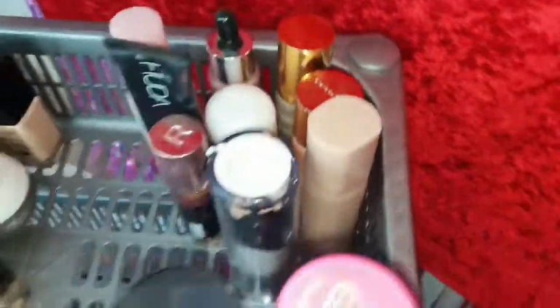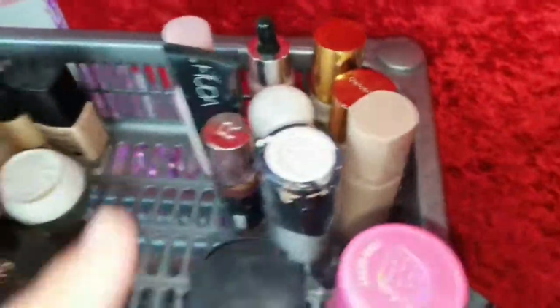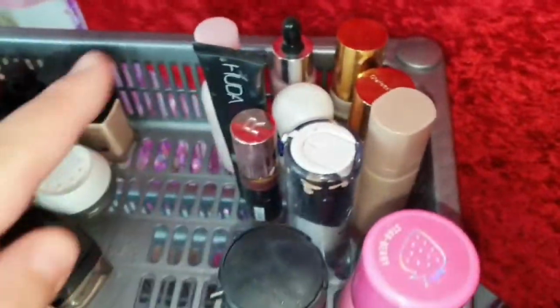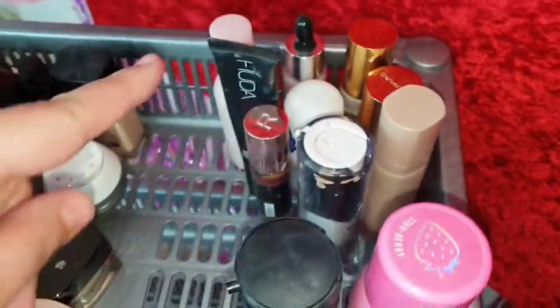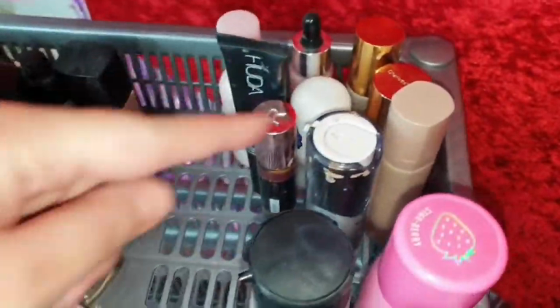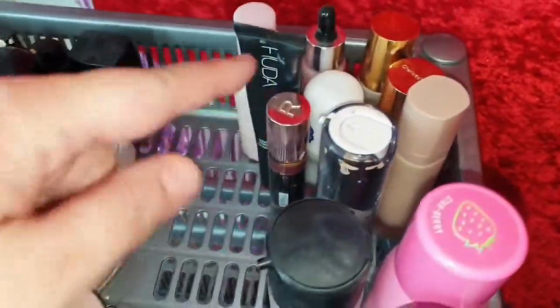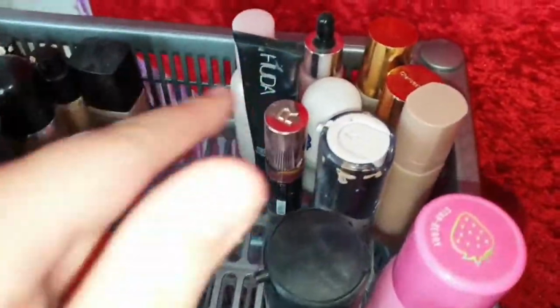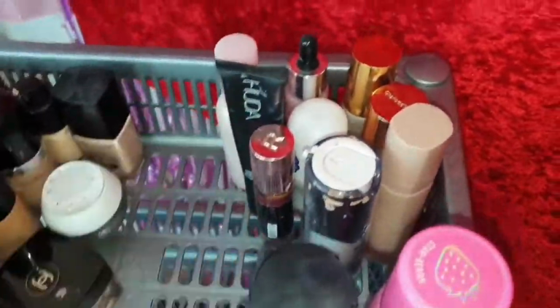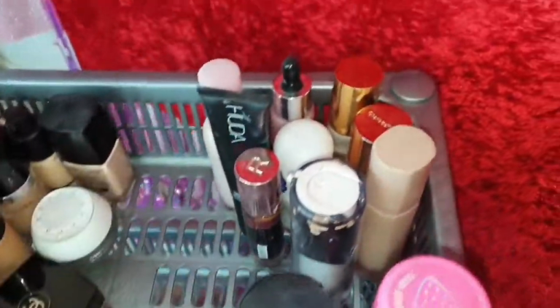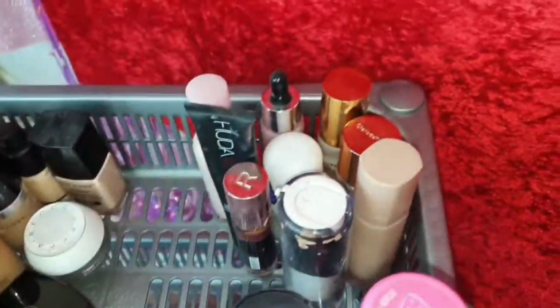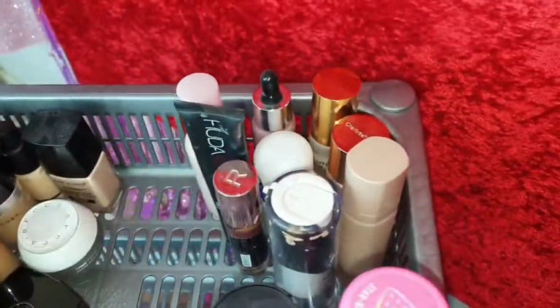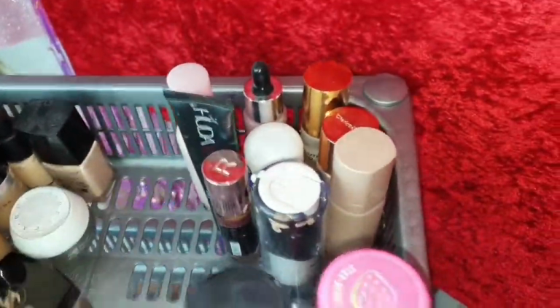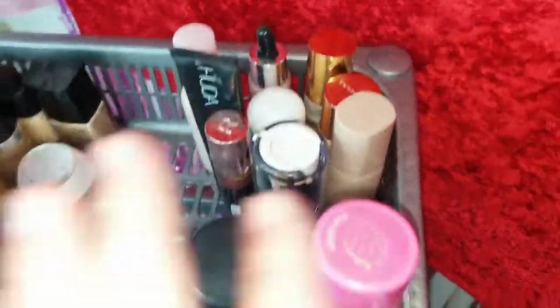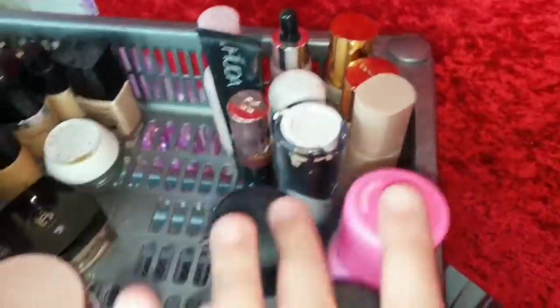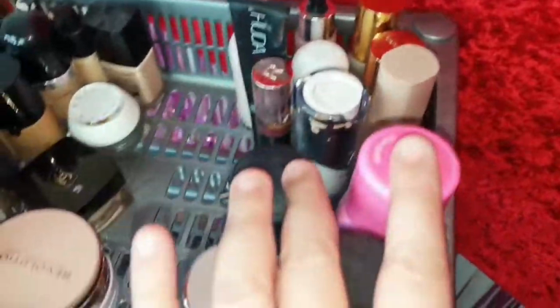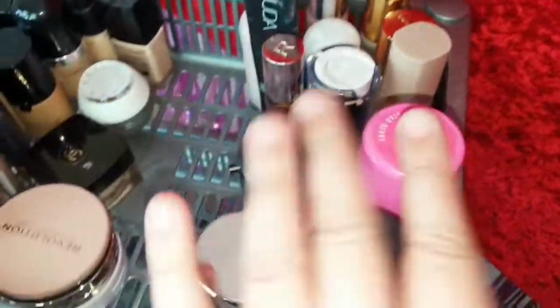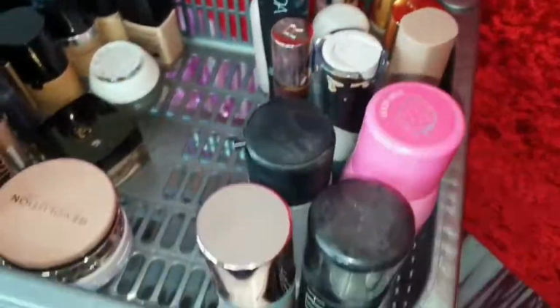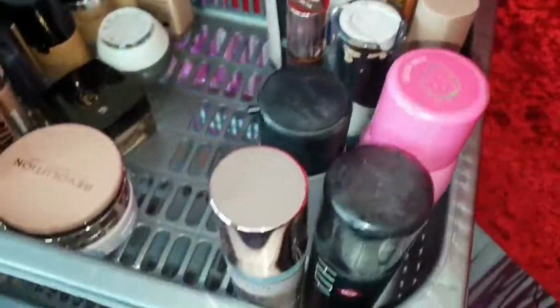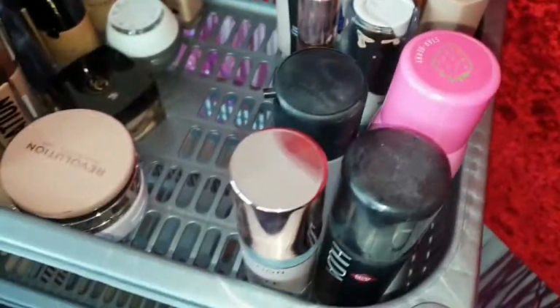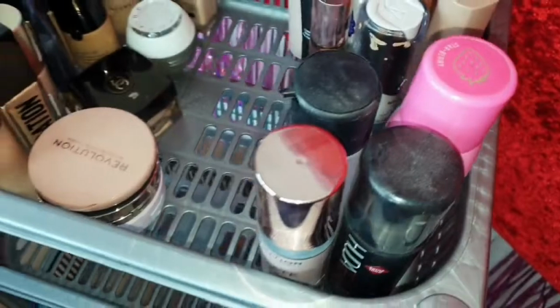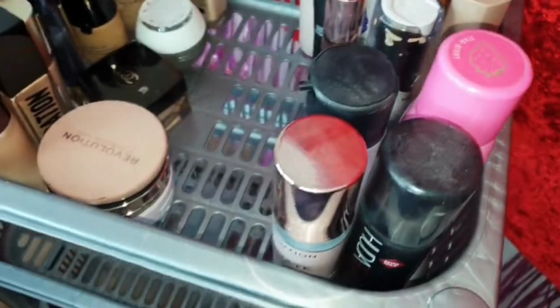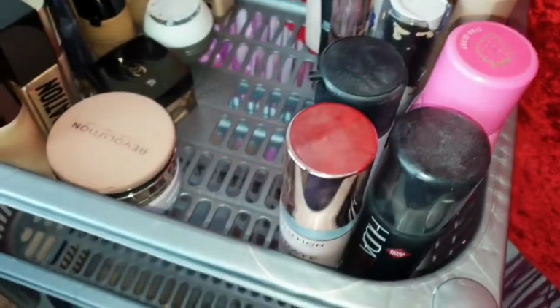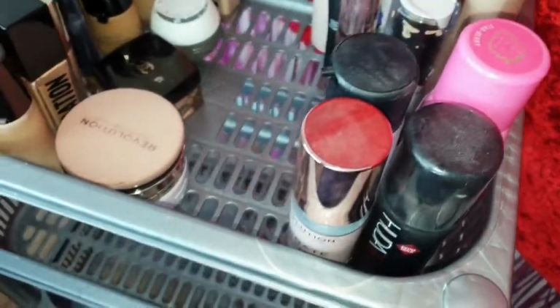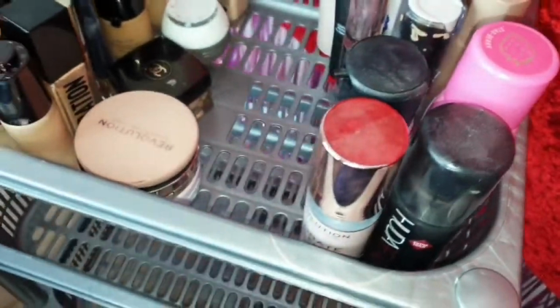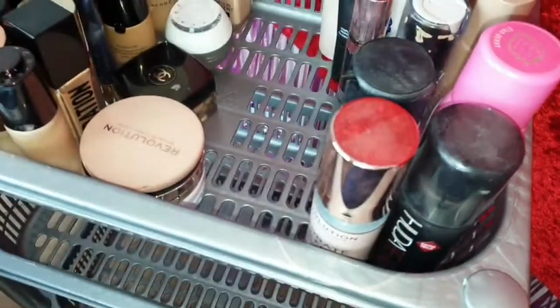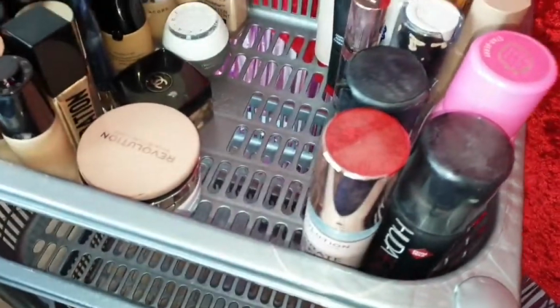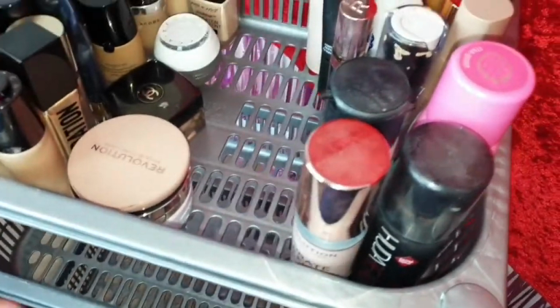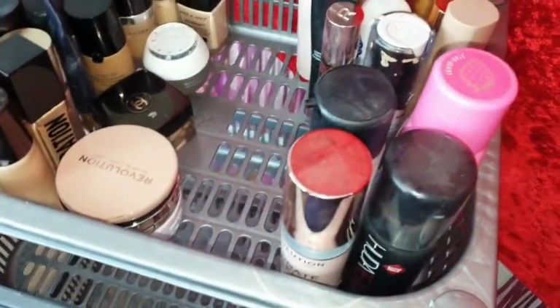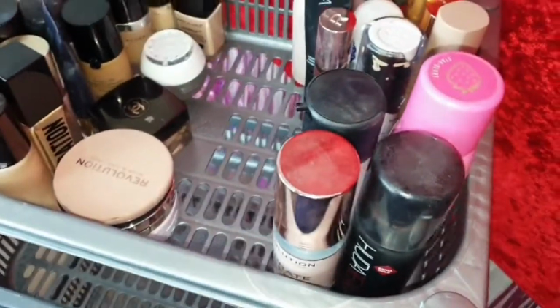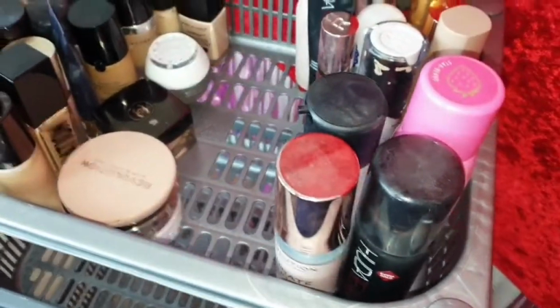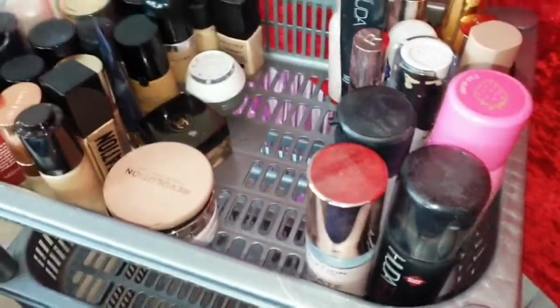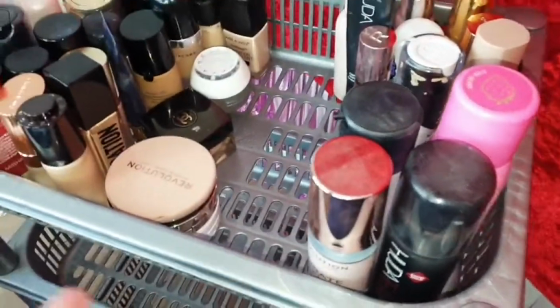We still have things inside here to organise. These are my setting sprays — I have just four setting sprays. We still have some gaps here to fill up.